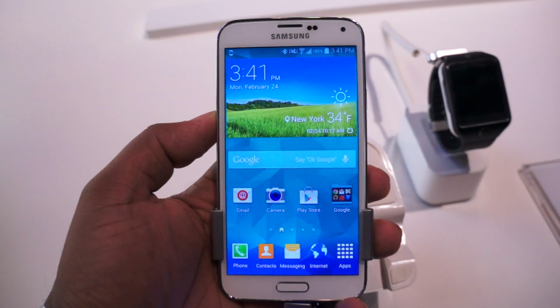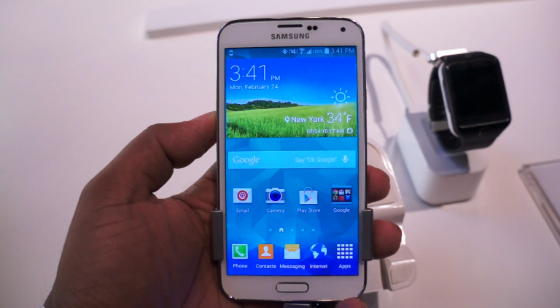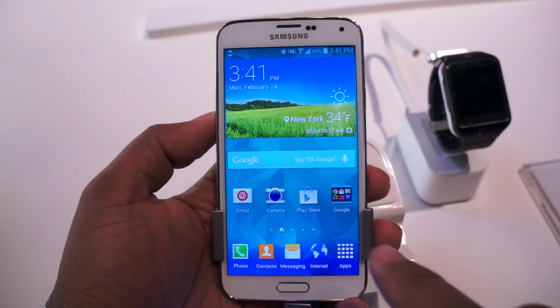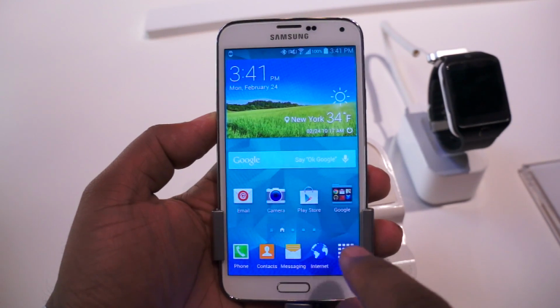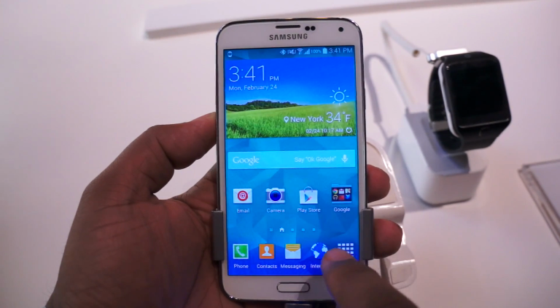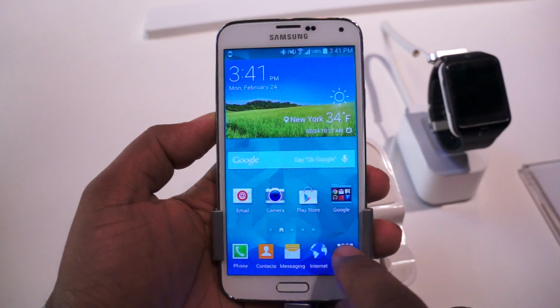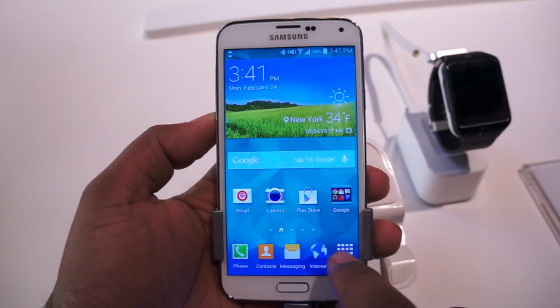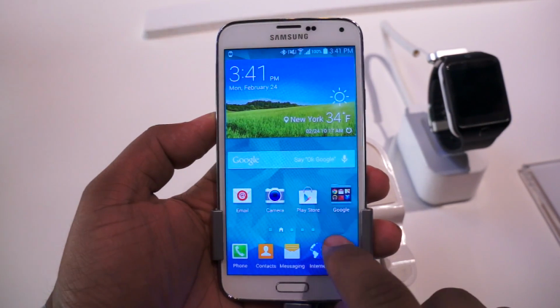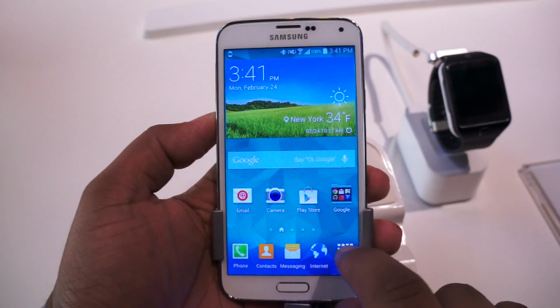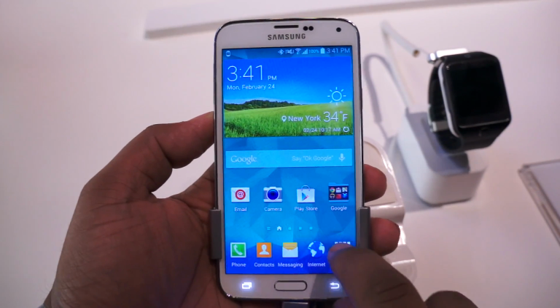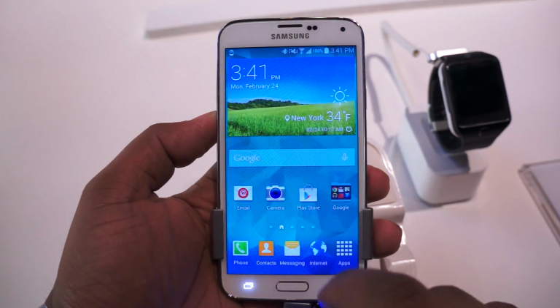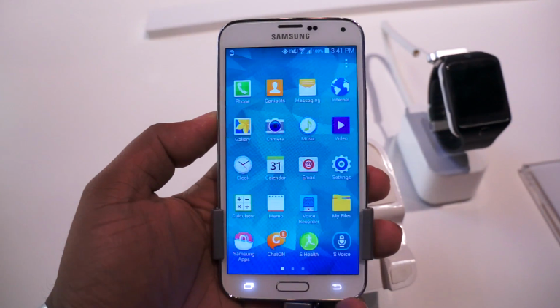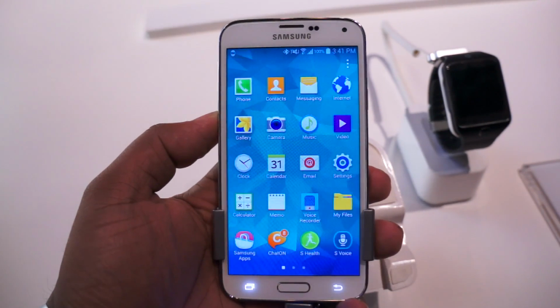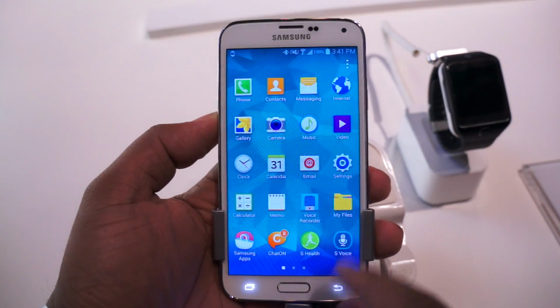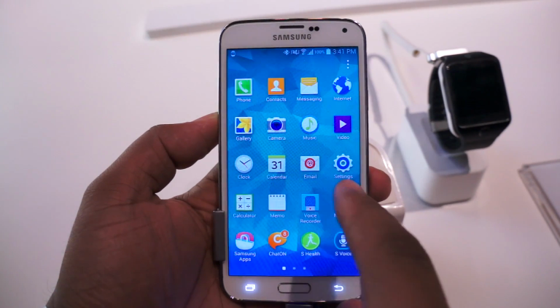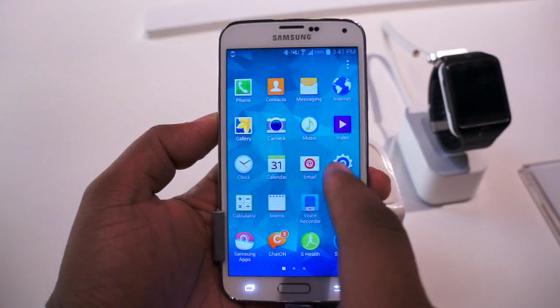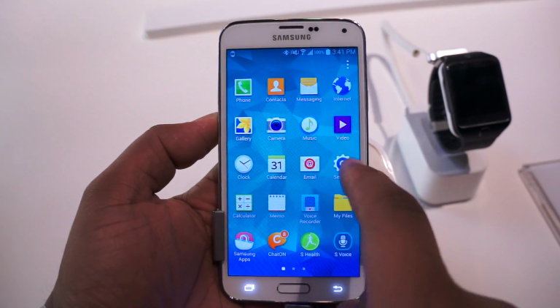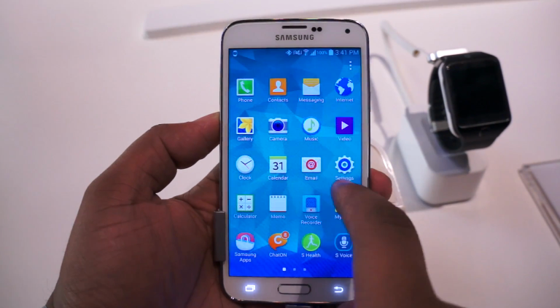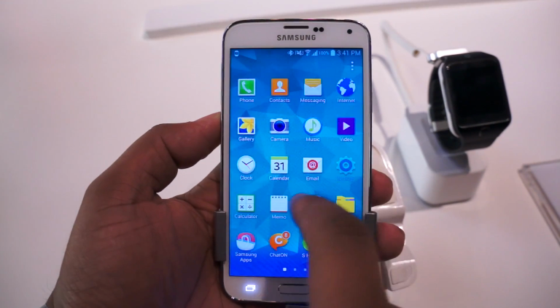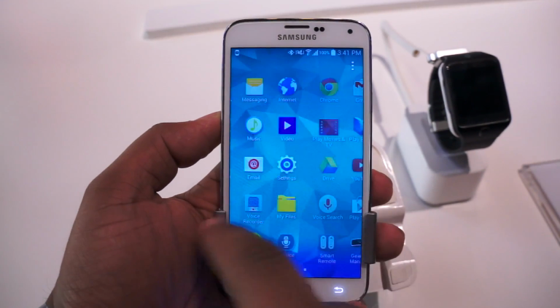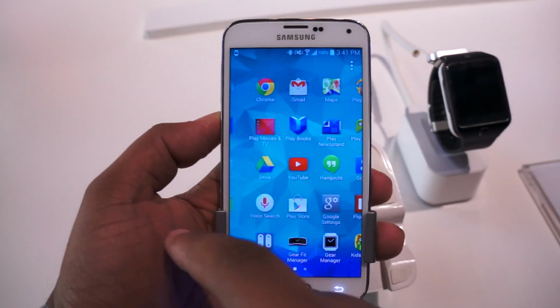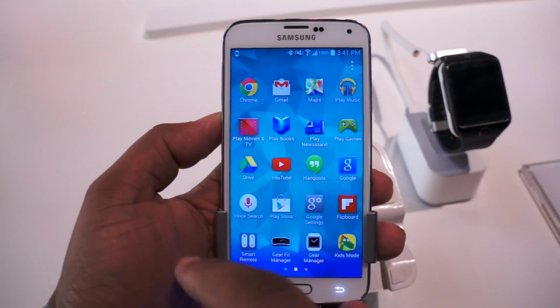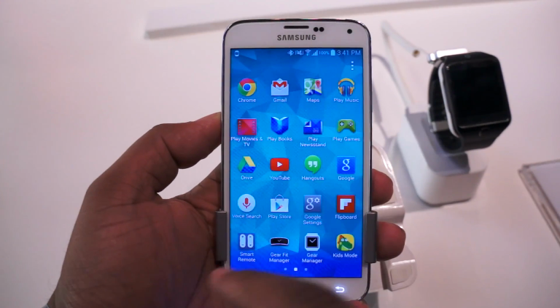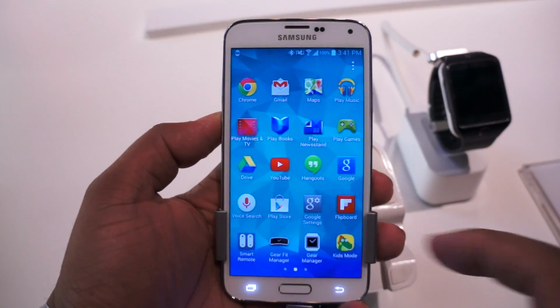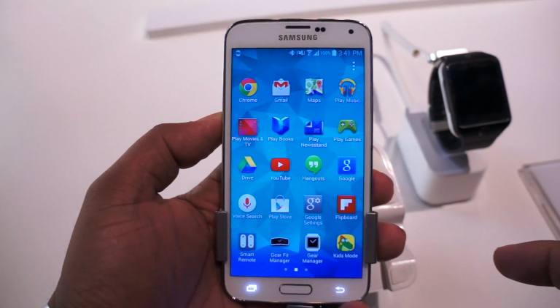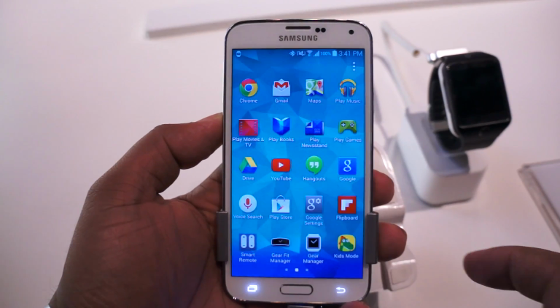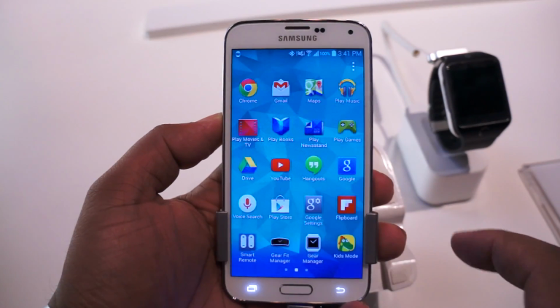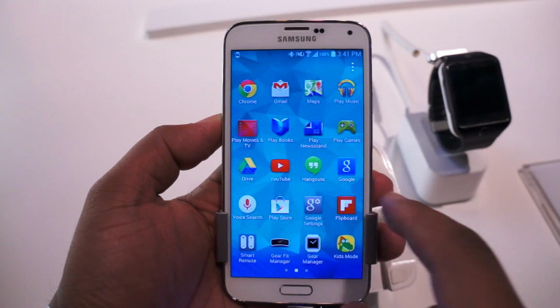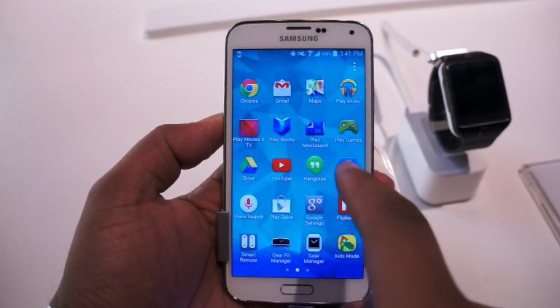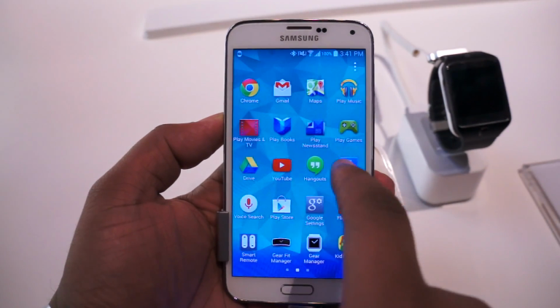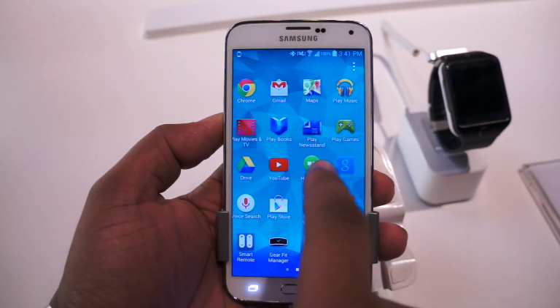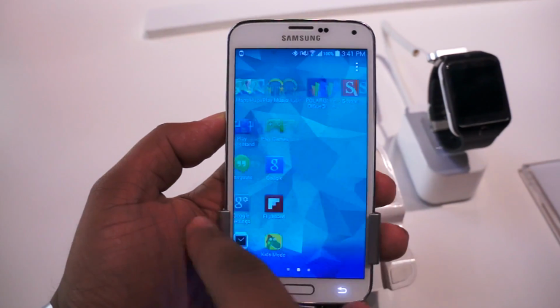Hey everybody, Andrew with MobileBurn and this time I'm going to try to demo the fingerprint sensor.